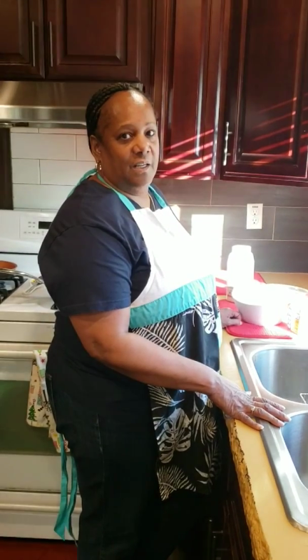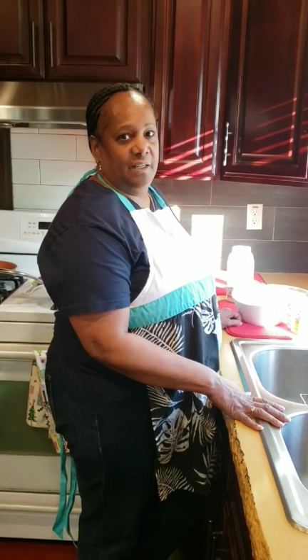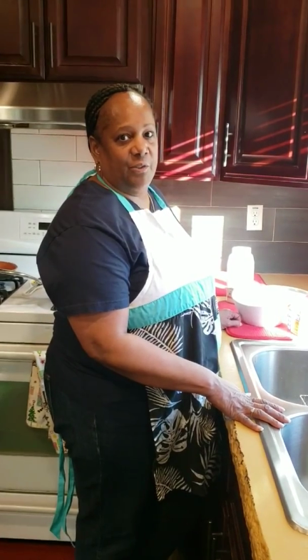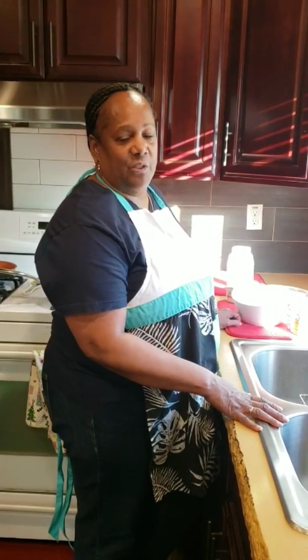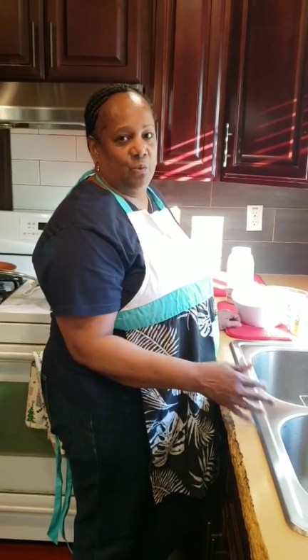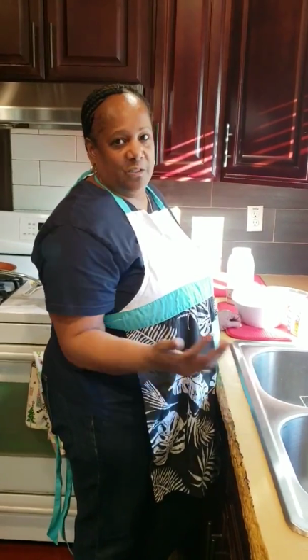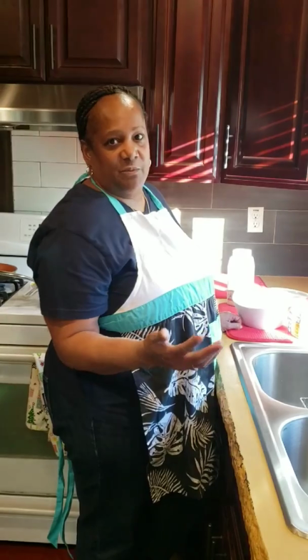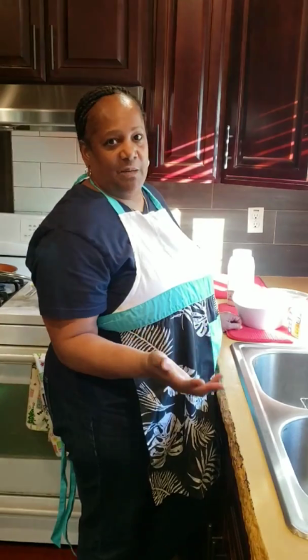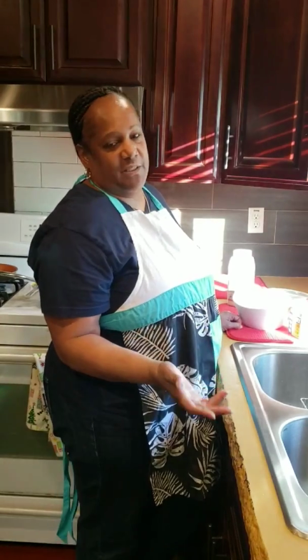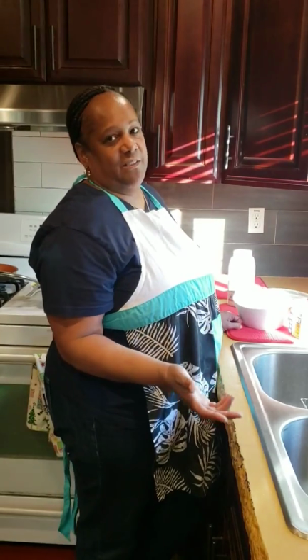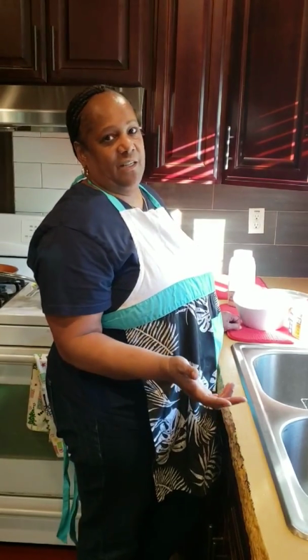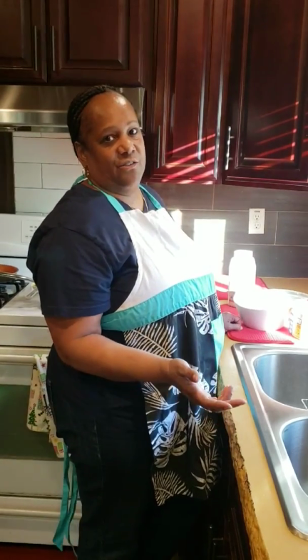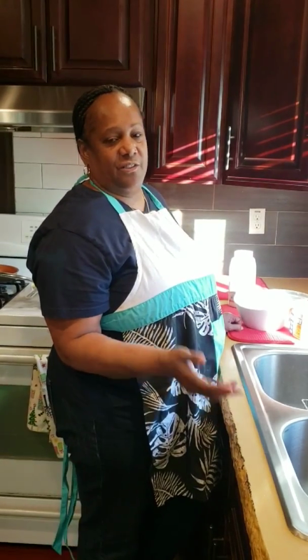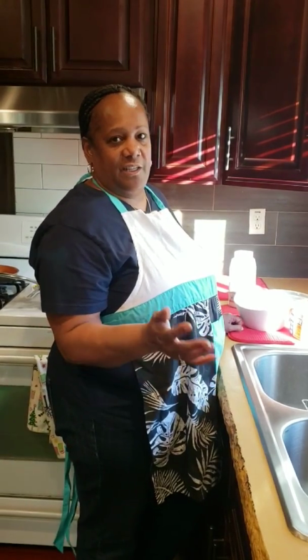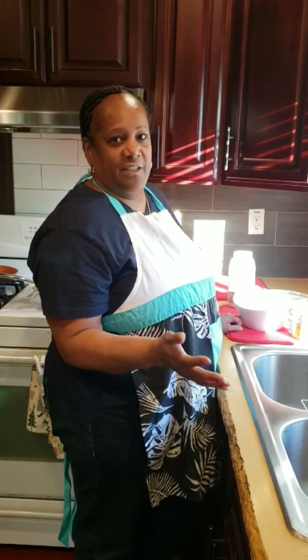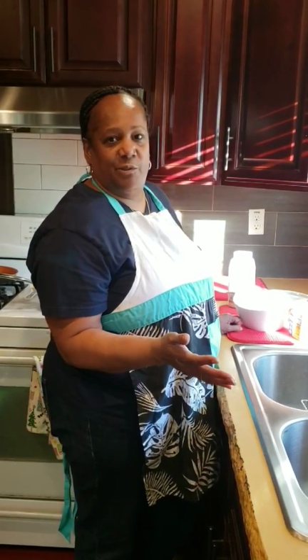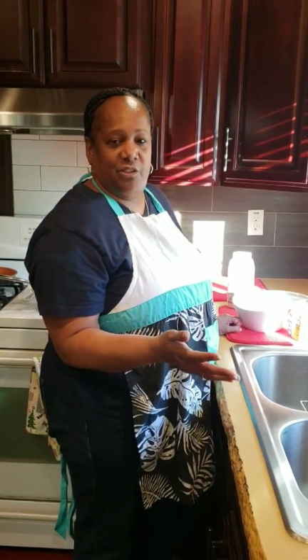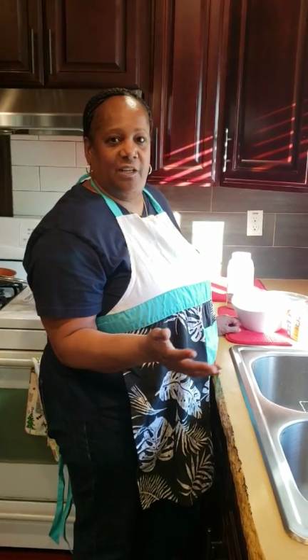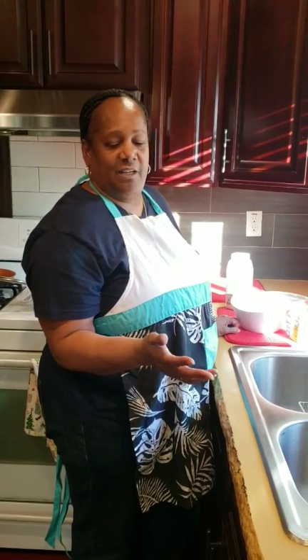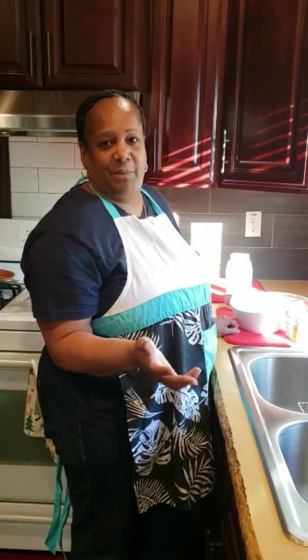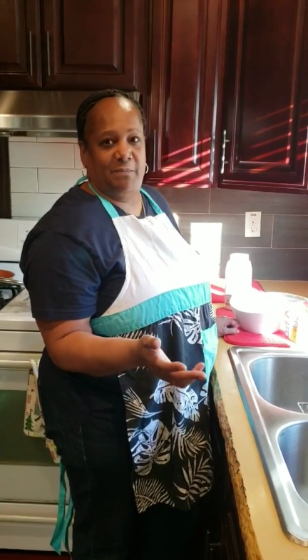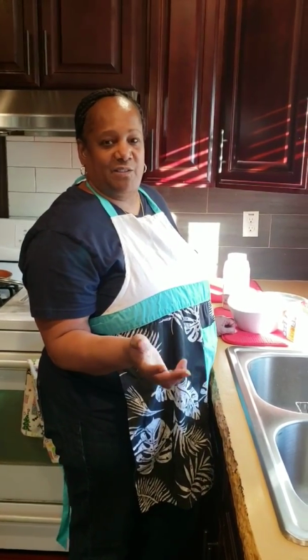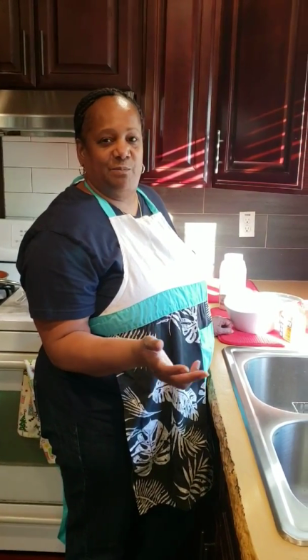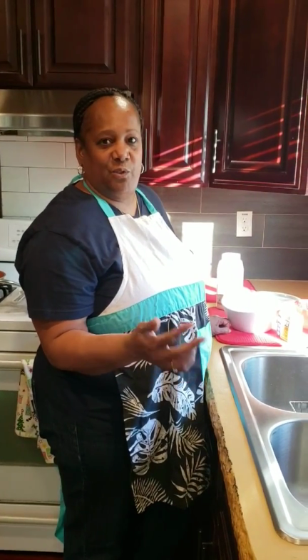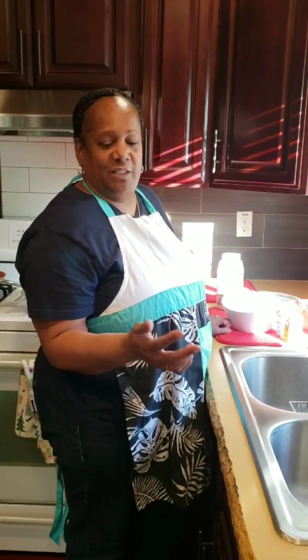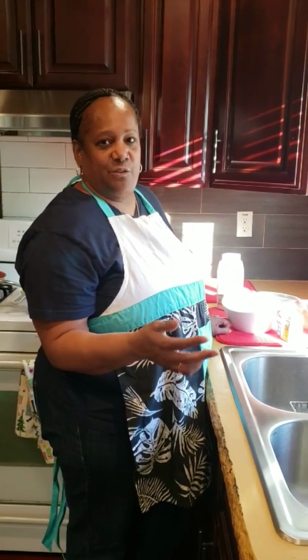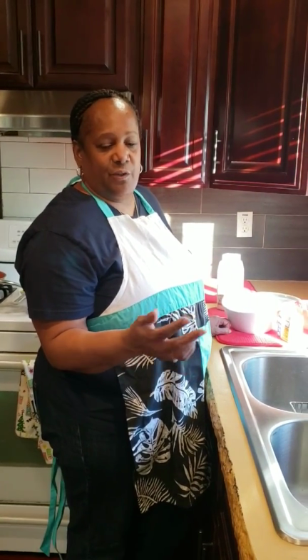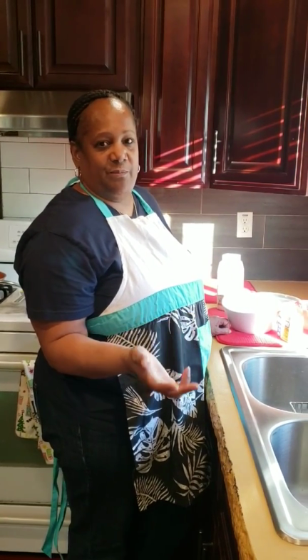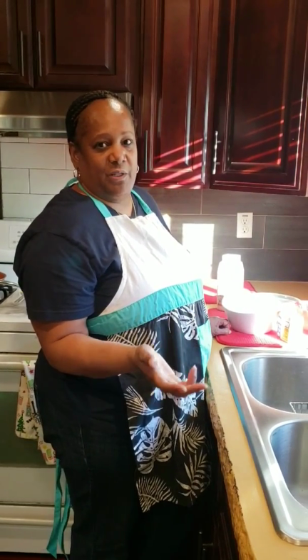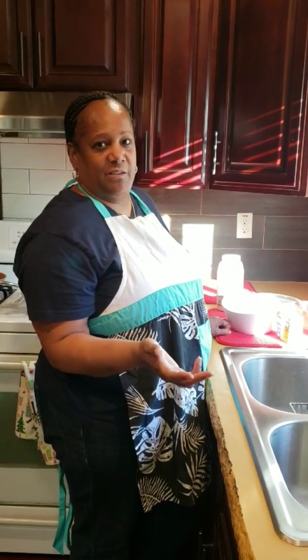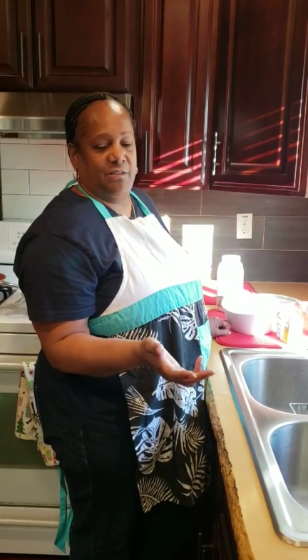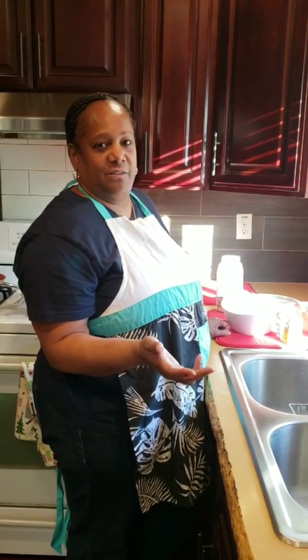Hi everyone, welcome to Mama D's house. Today I'm going to show you how I make my simple and easy fried prawns.